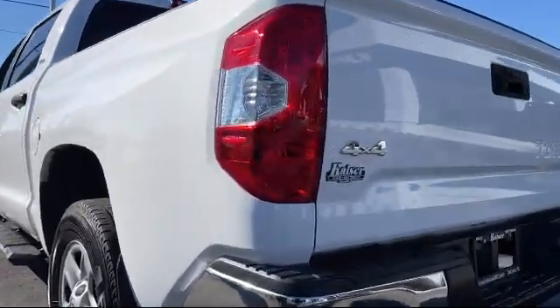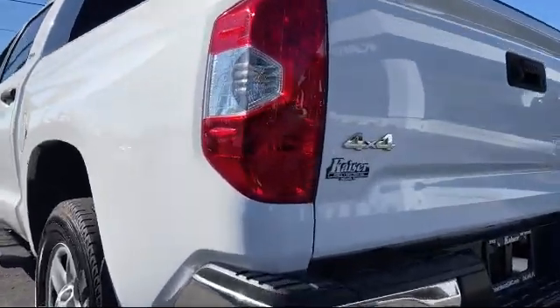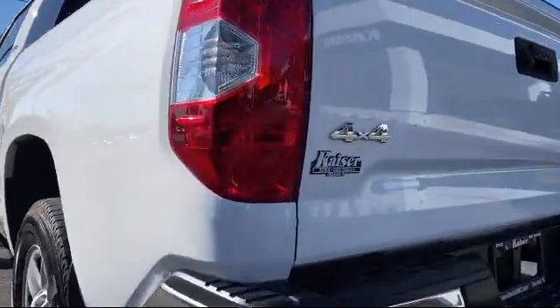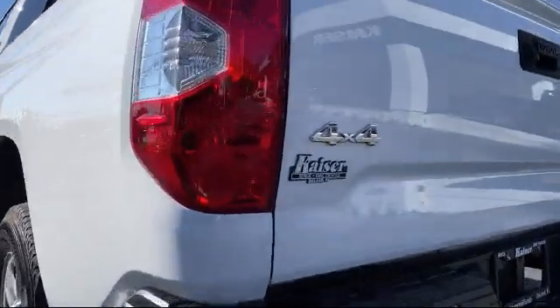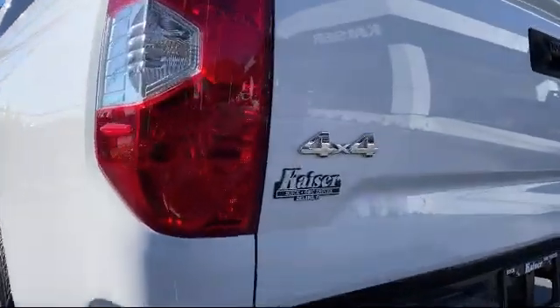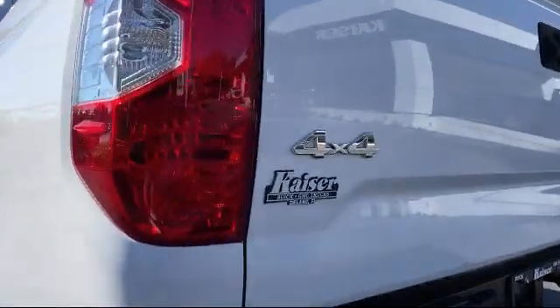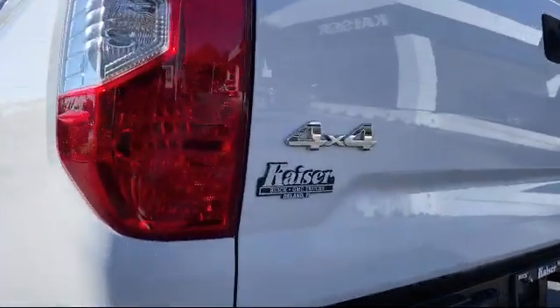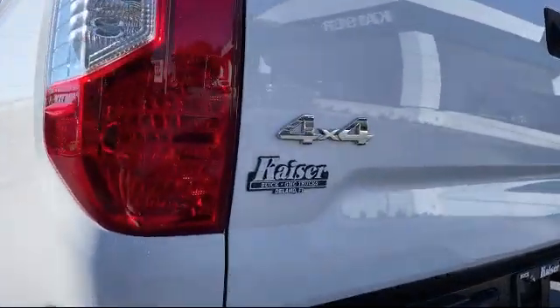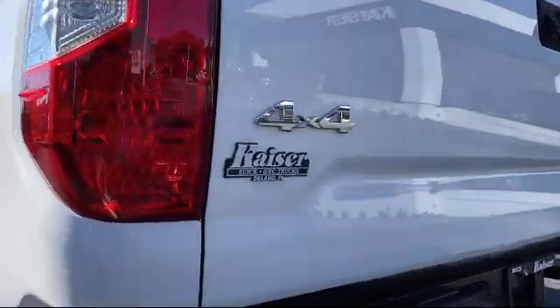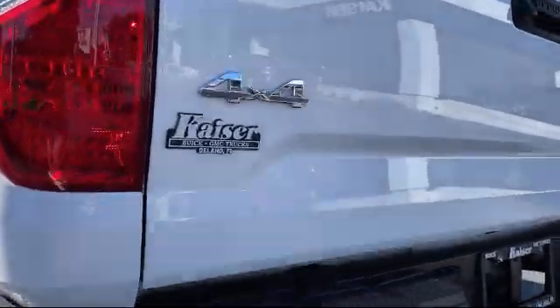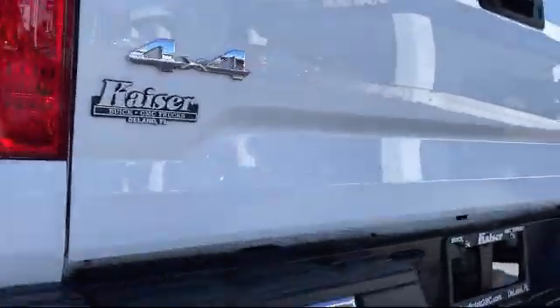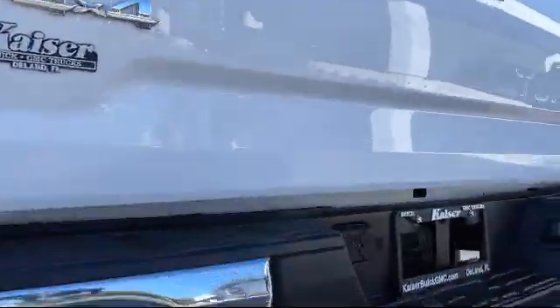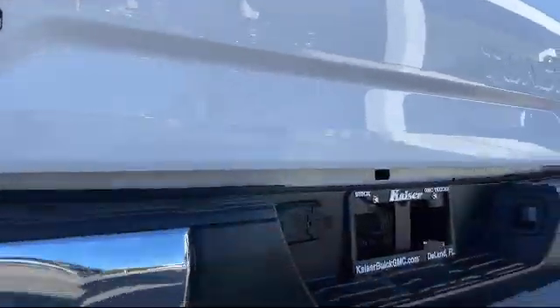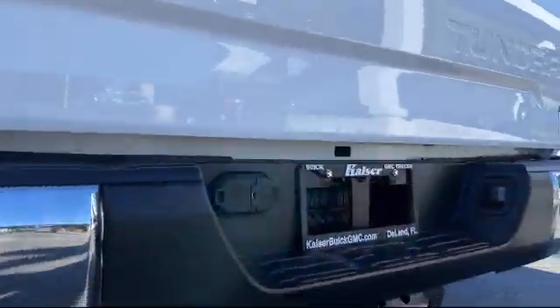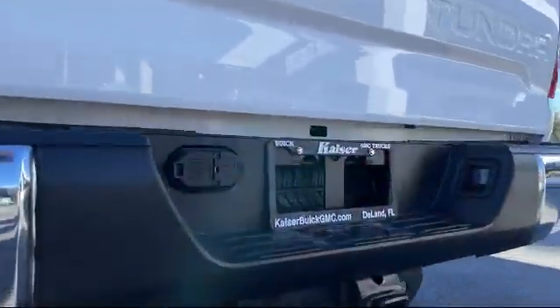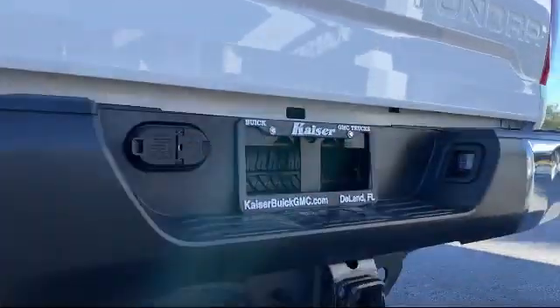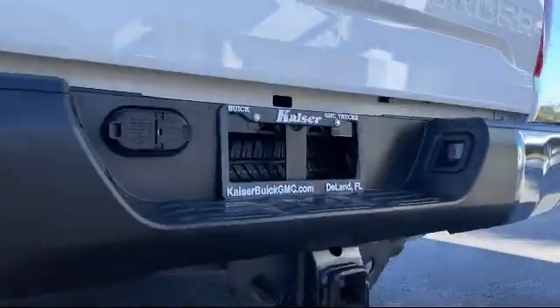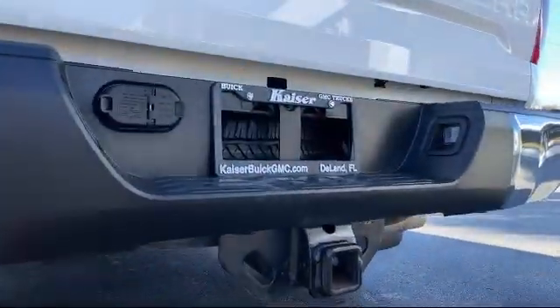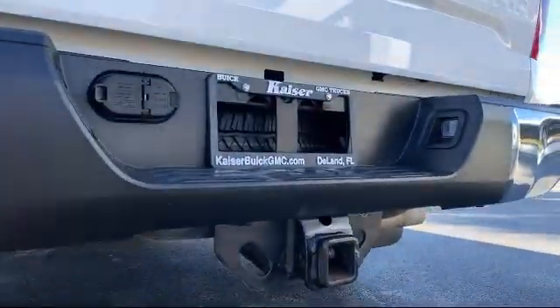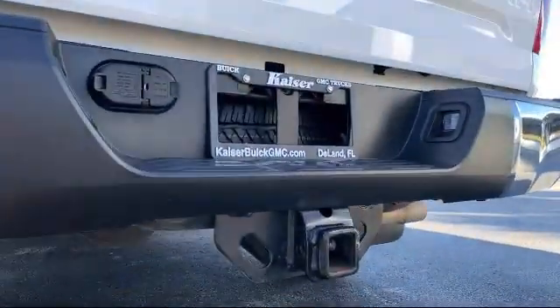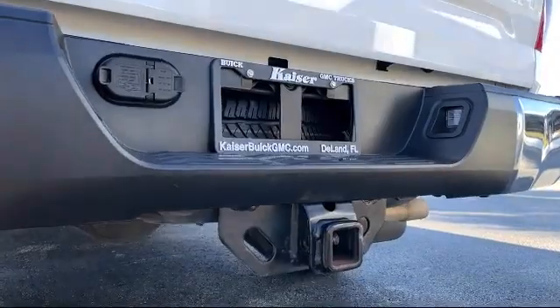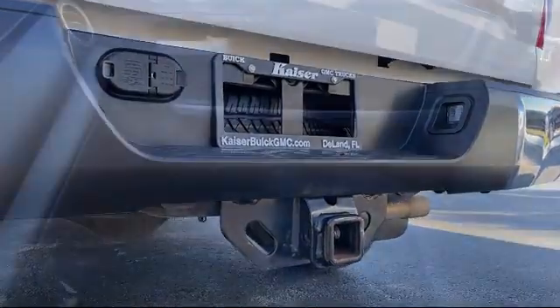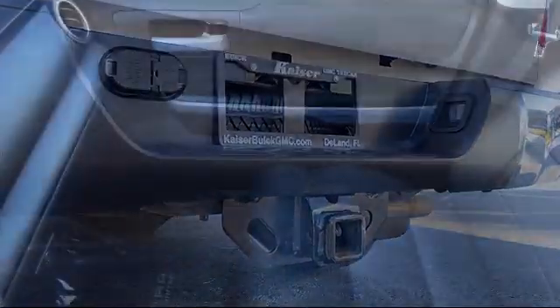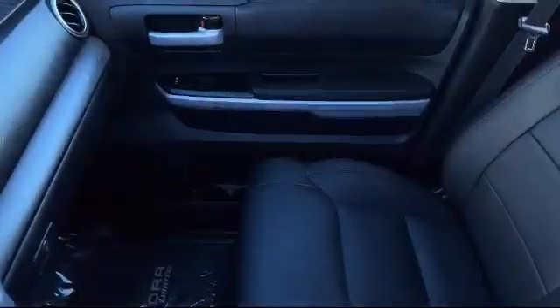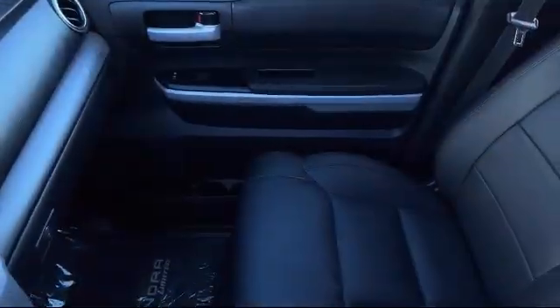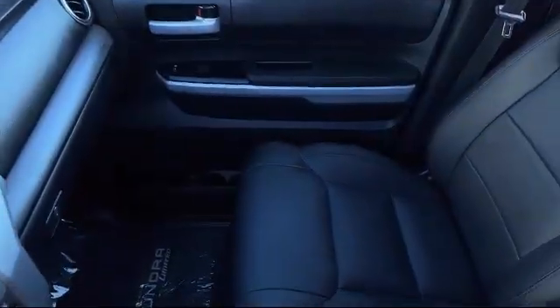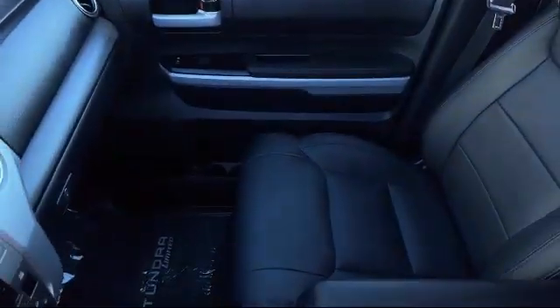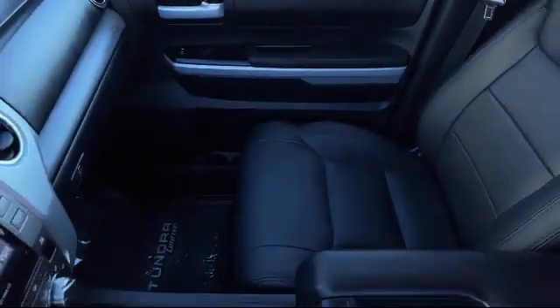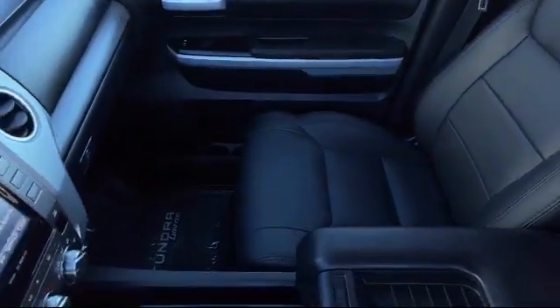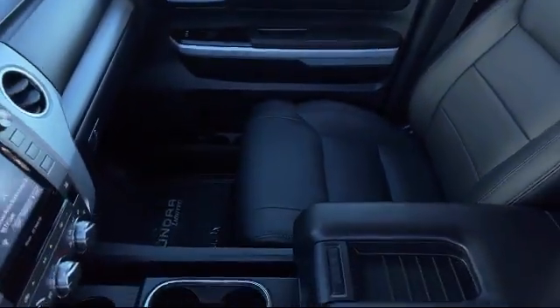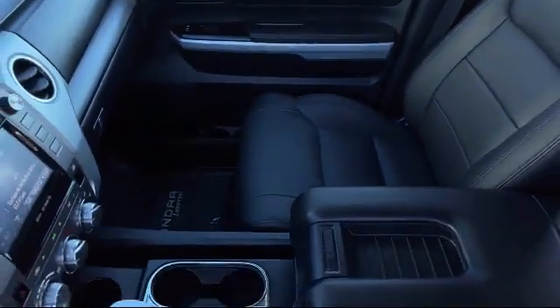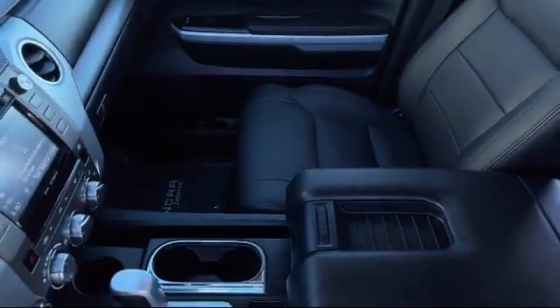It also features power windows, side airbags, and has less than 65,000 miles on the odometer.